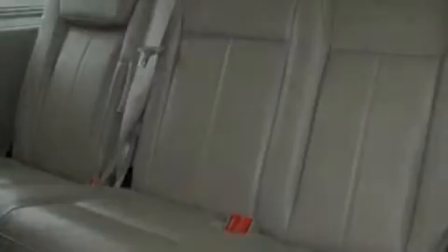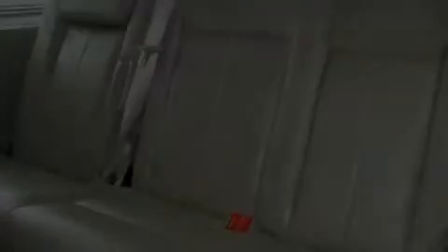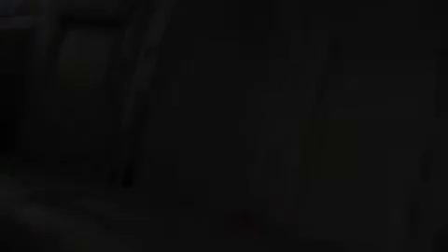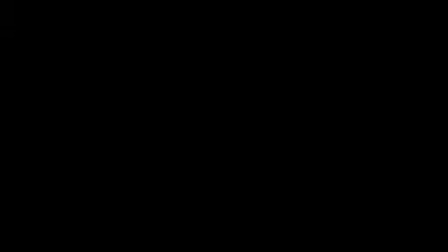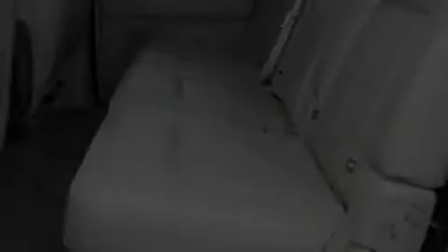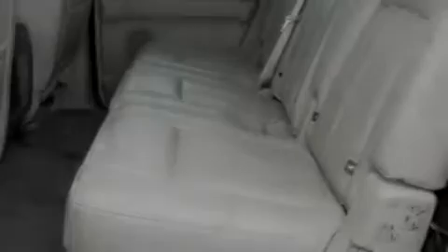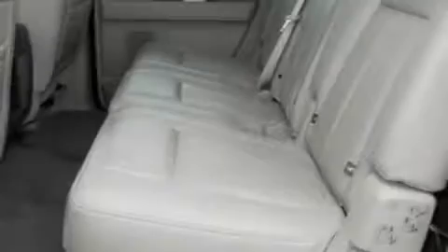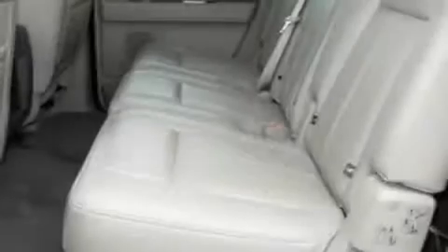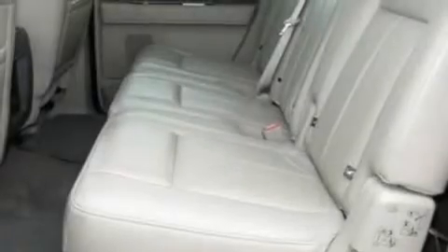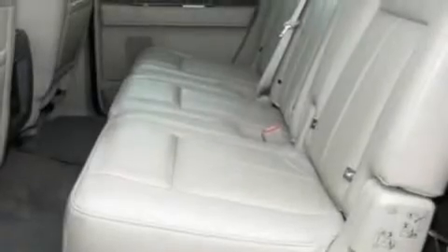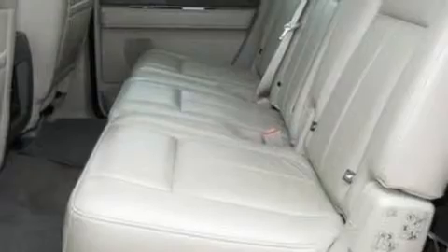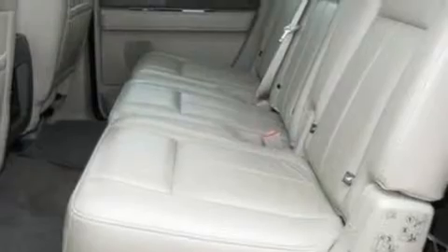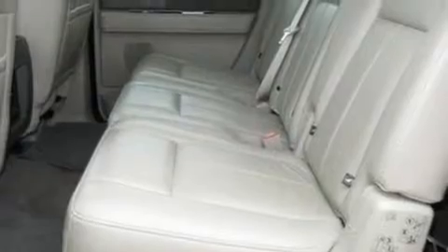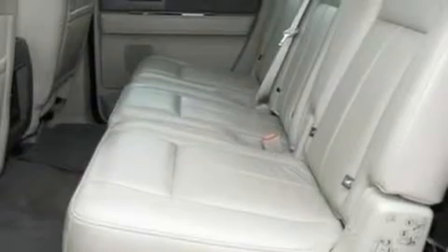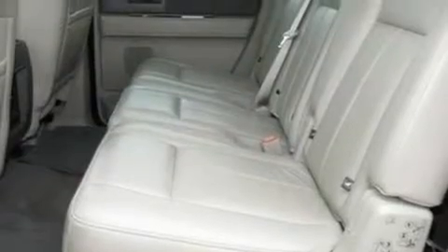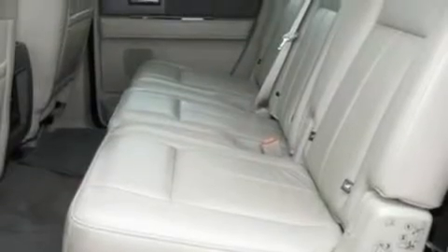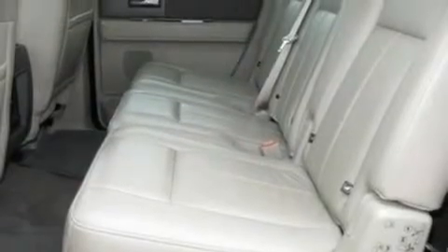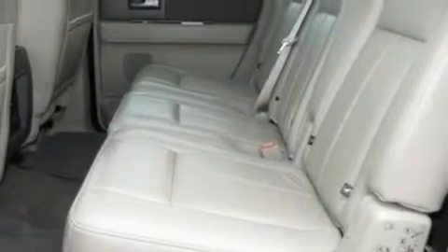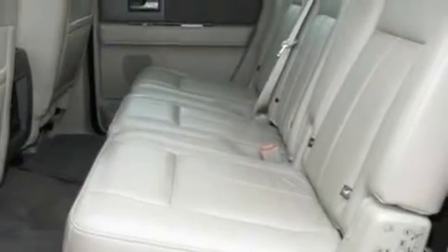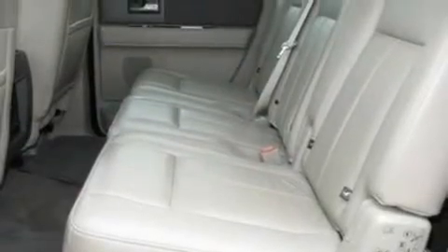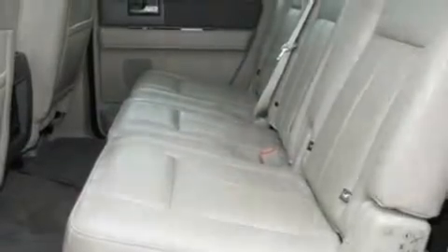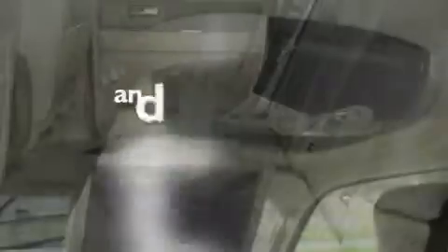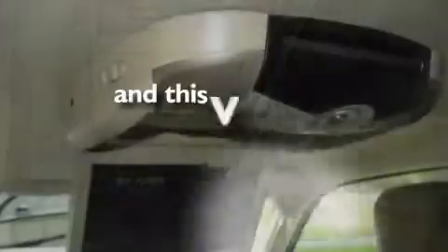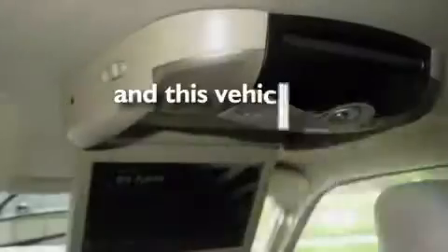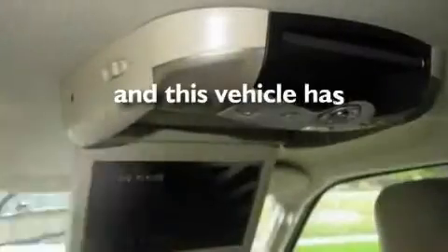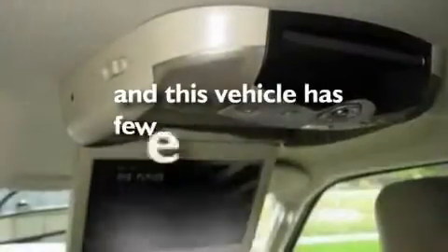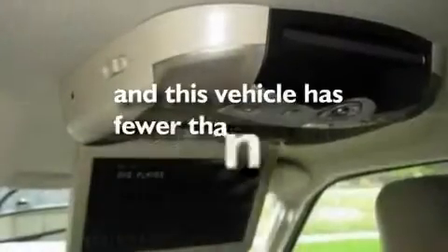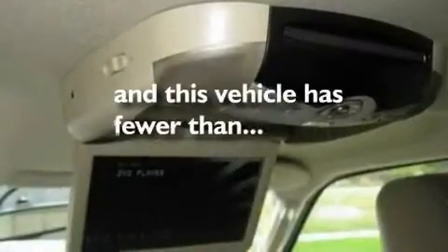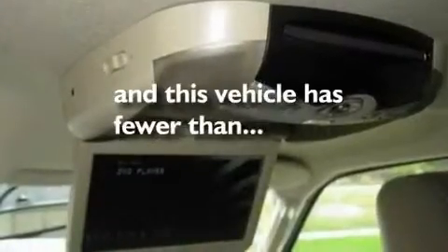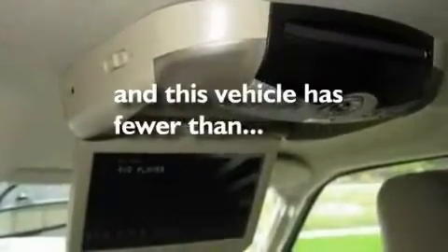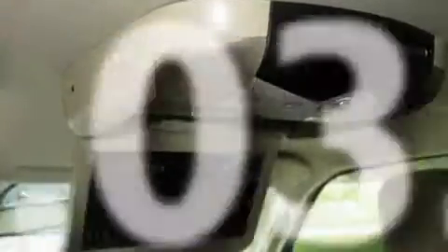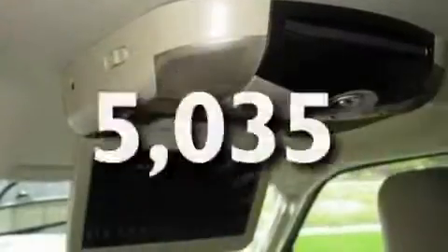Additional features include running boards, a low tire pressure indicator, an auto-dimming rearview mirror, and this vehicle has fewer than 6,000 miles on the odometer.